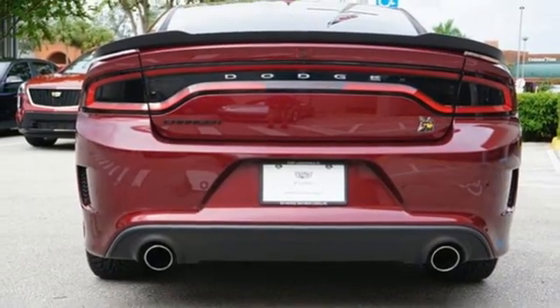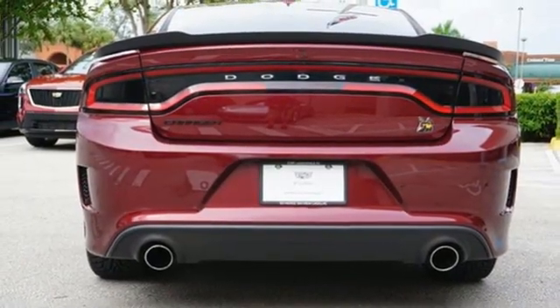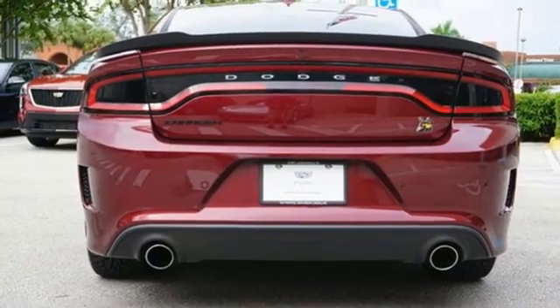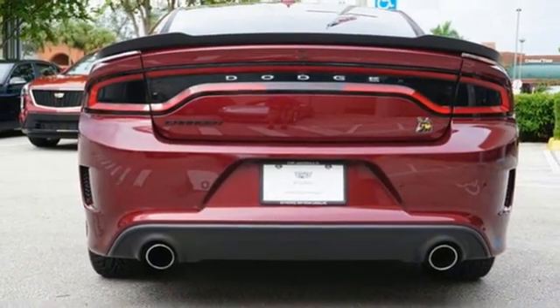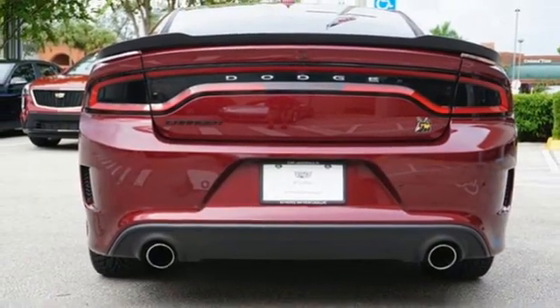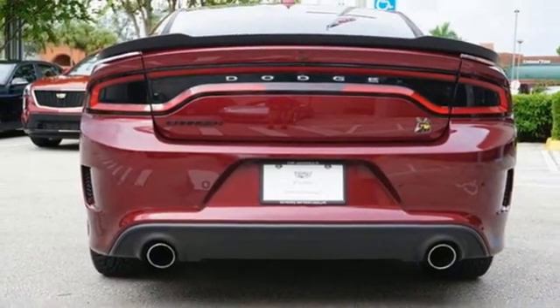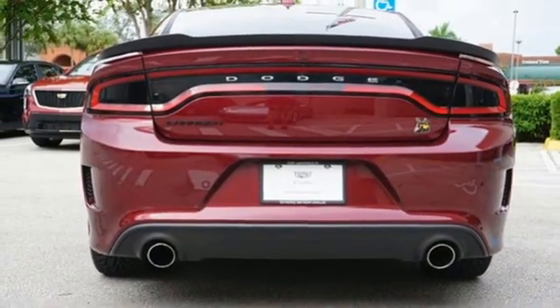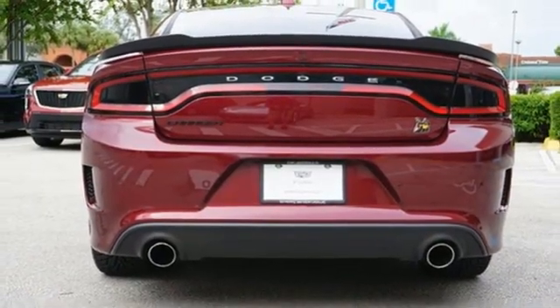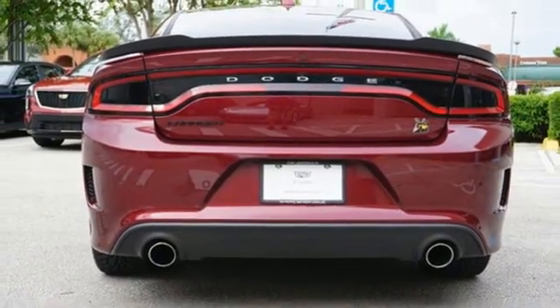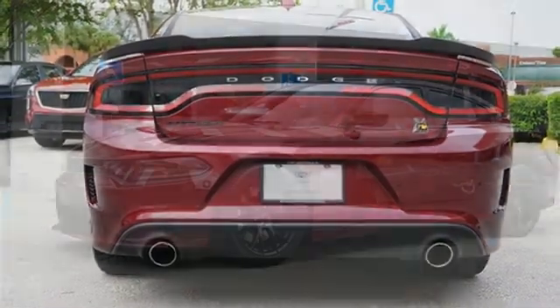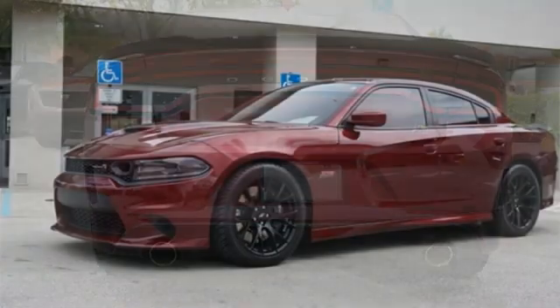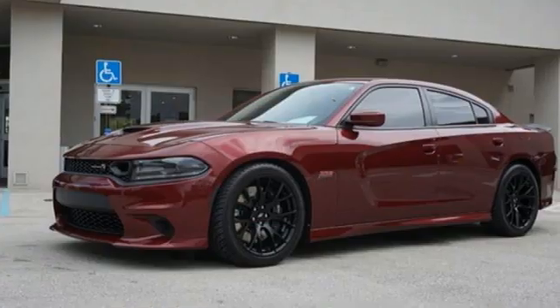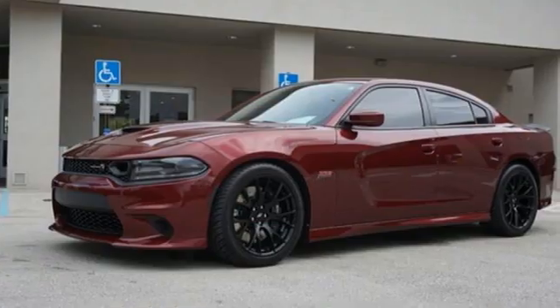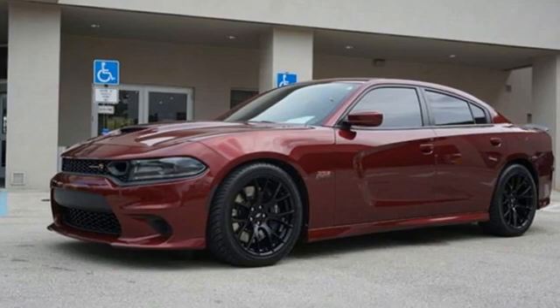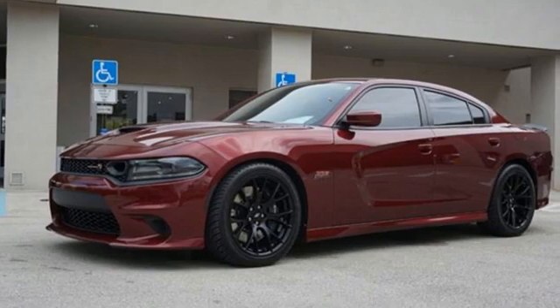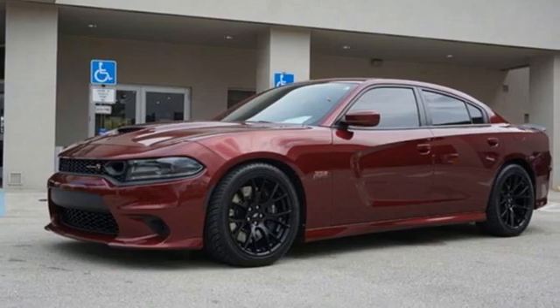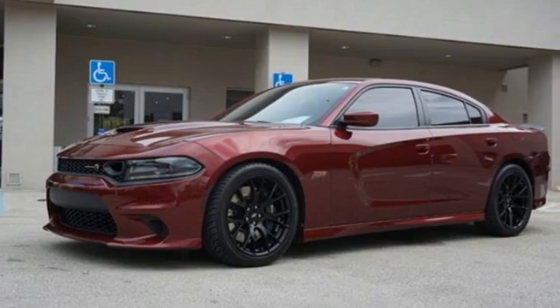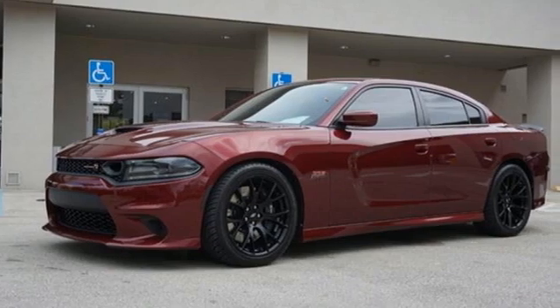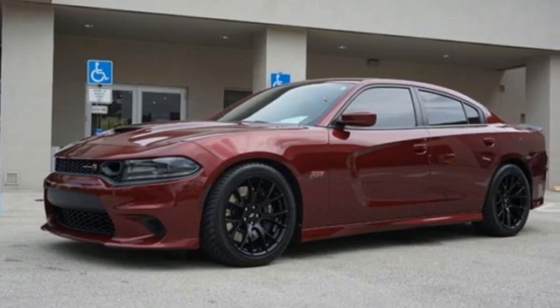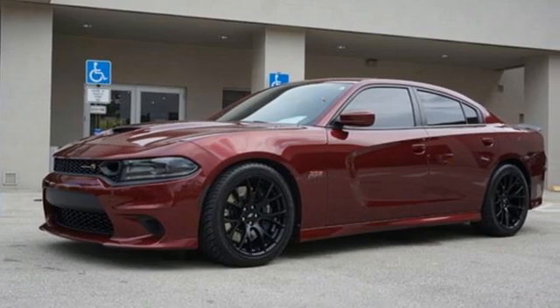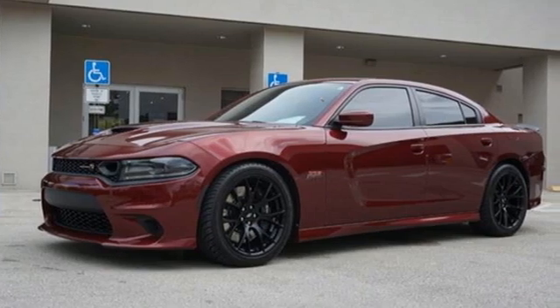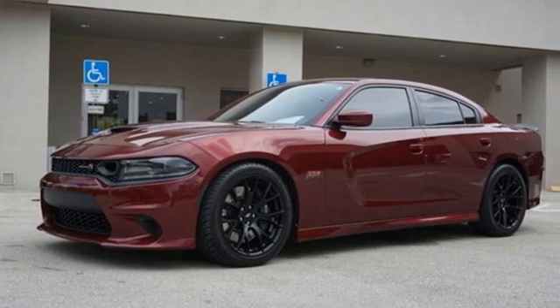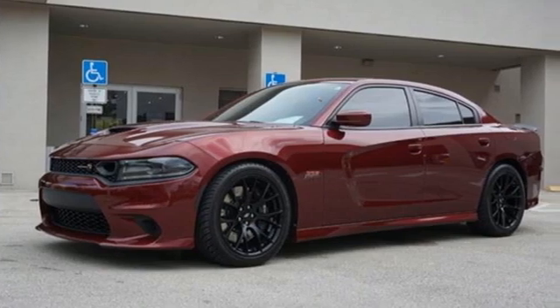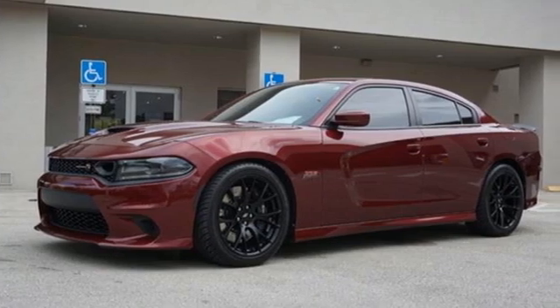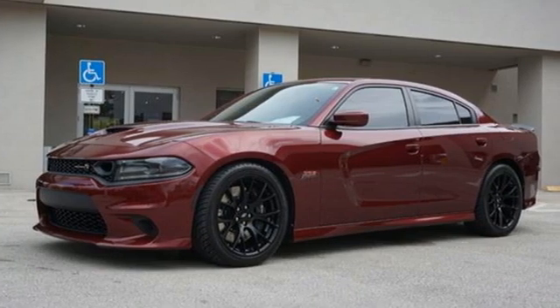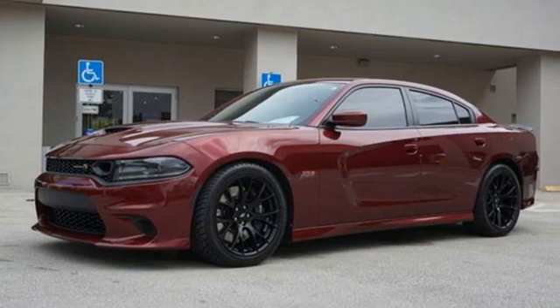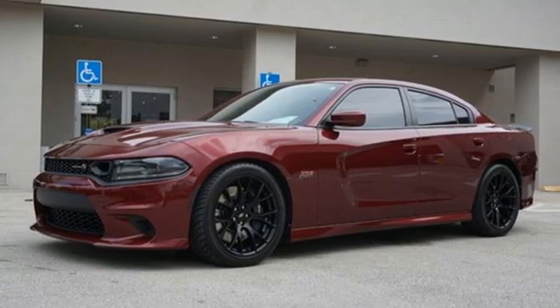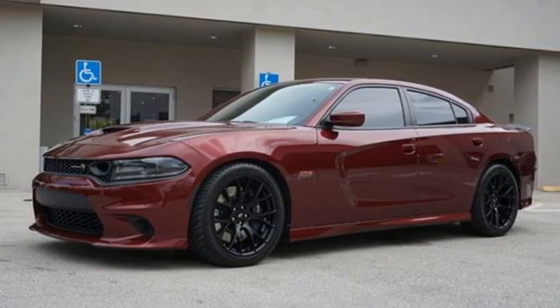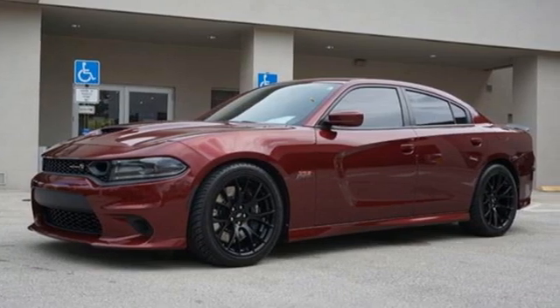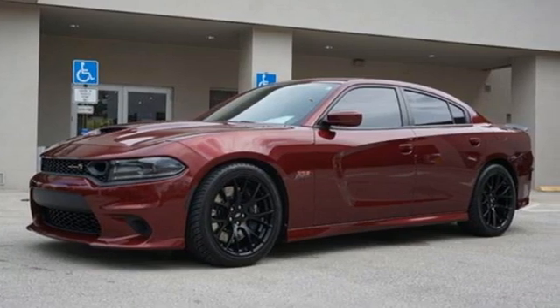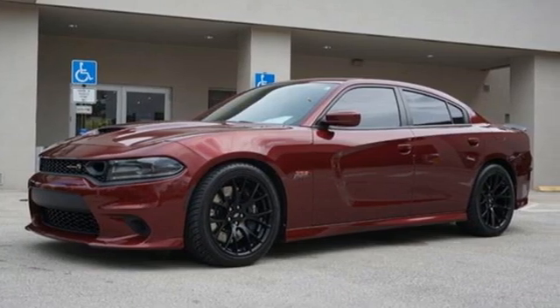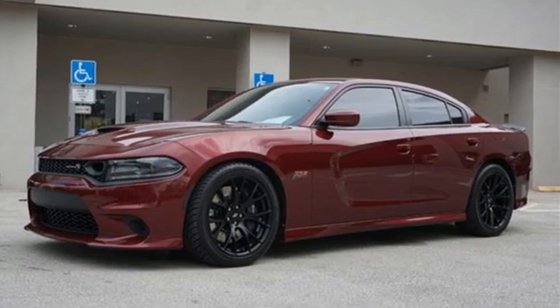Dodge doesn't do middle of the road. Leave average in the dust. Take it for a test drive today.